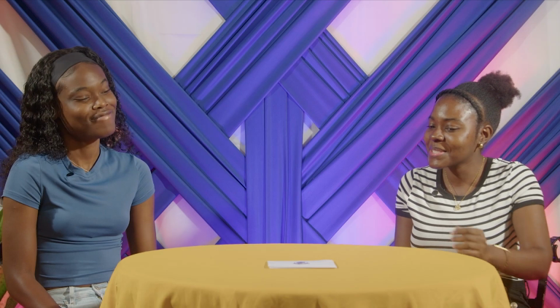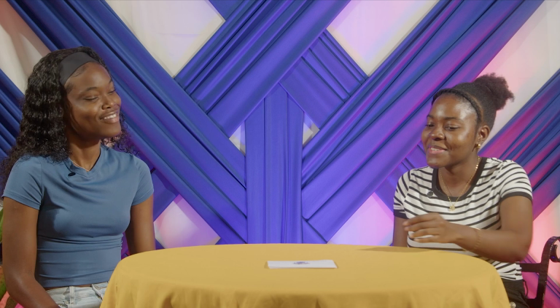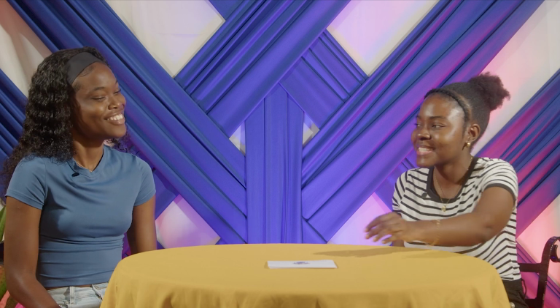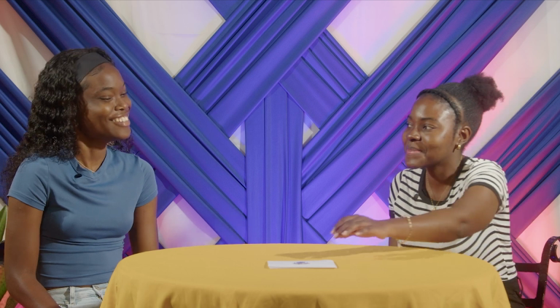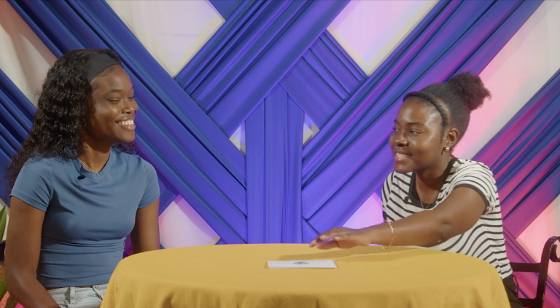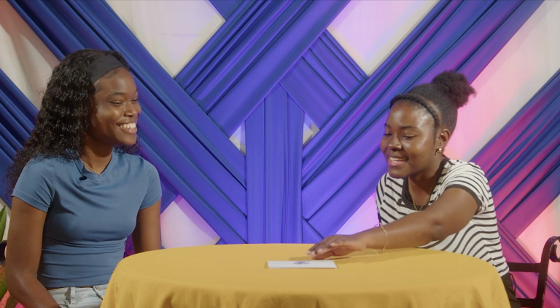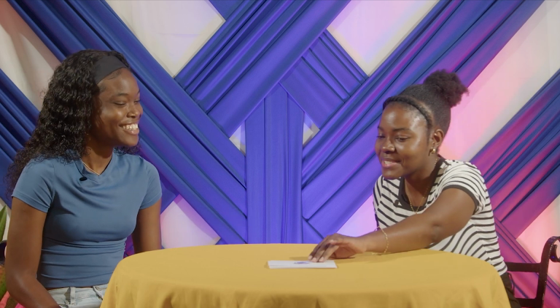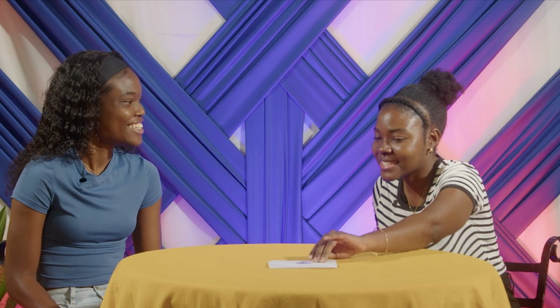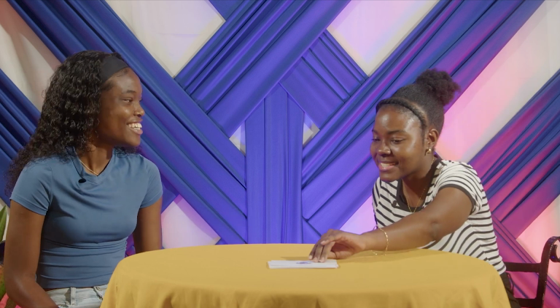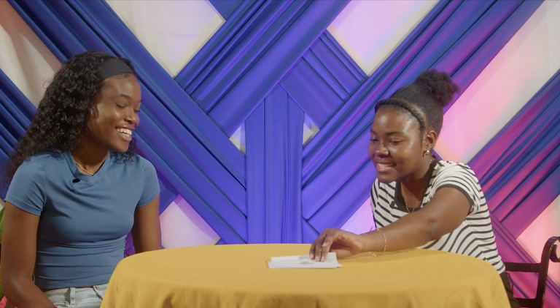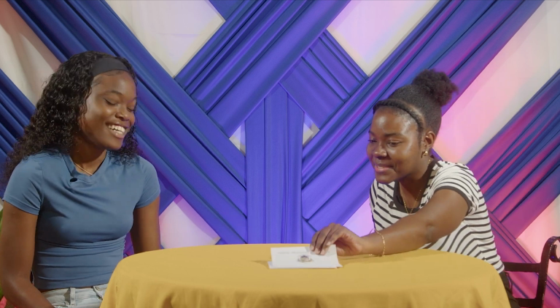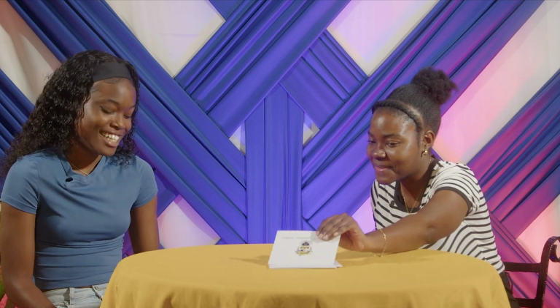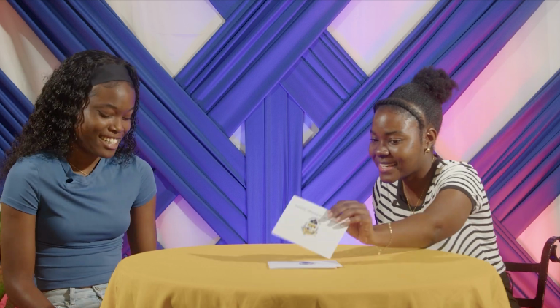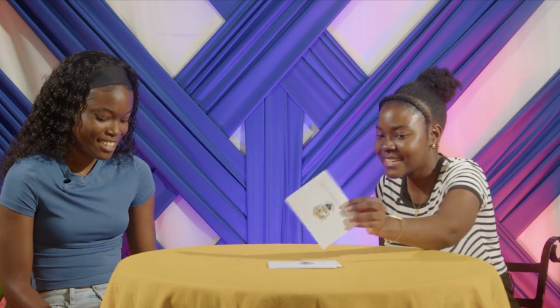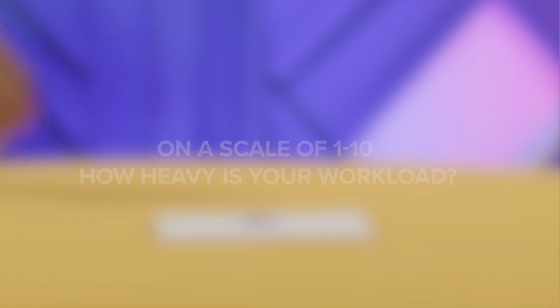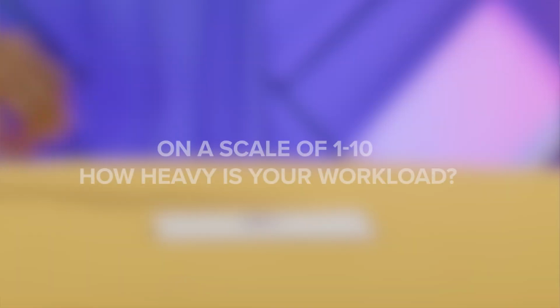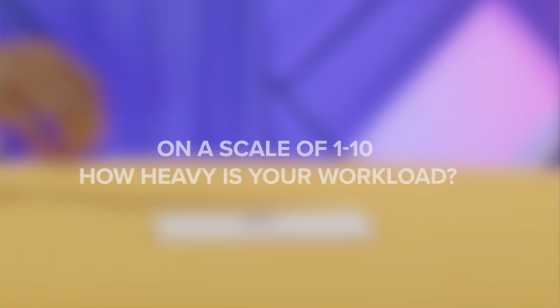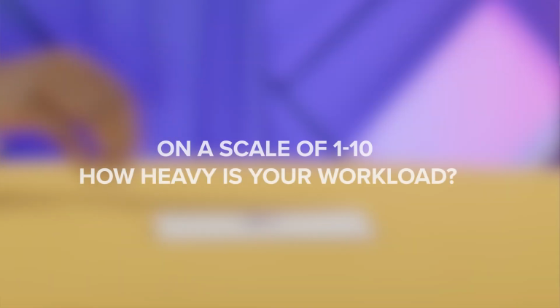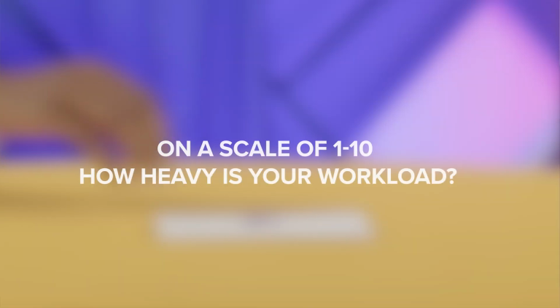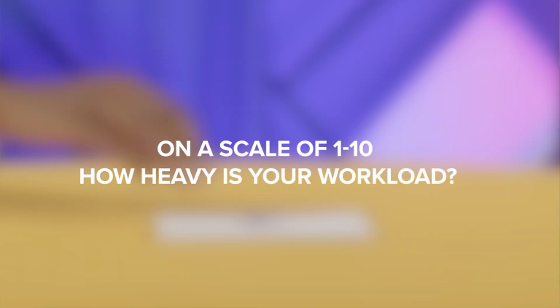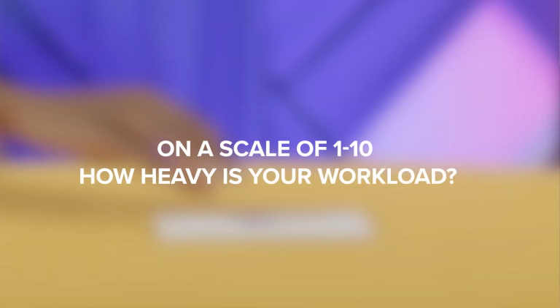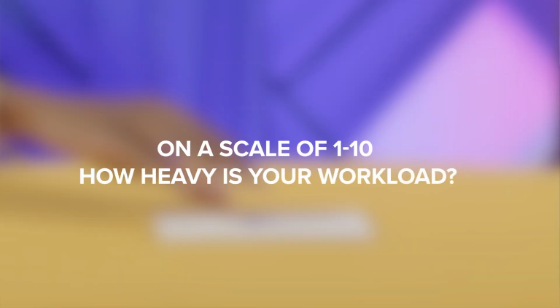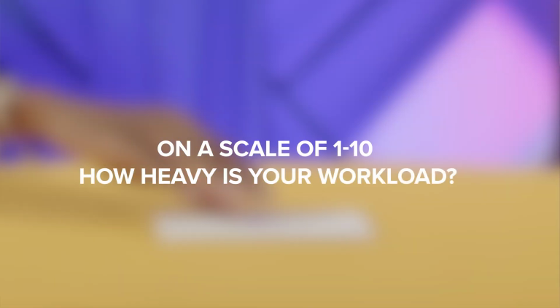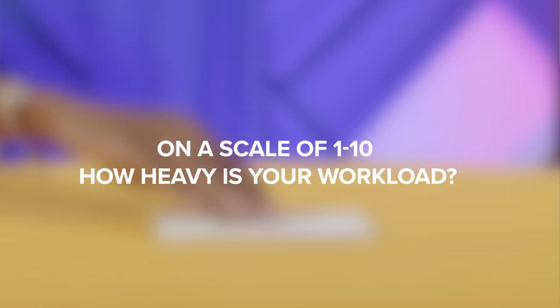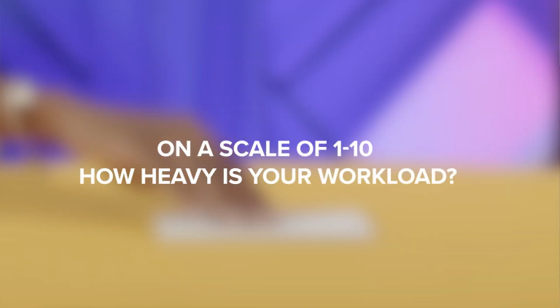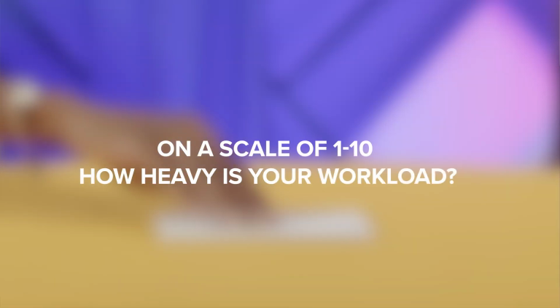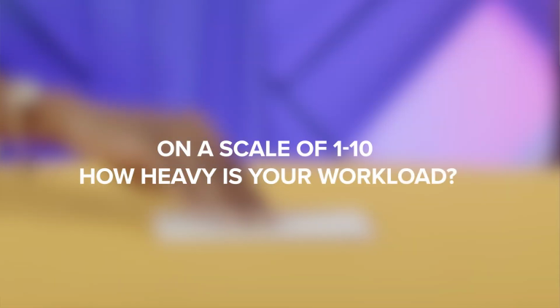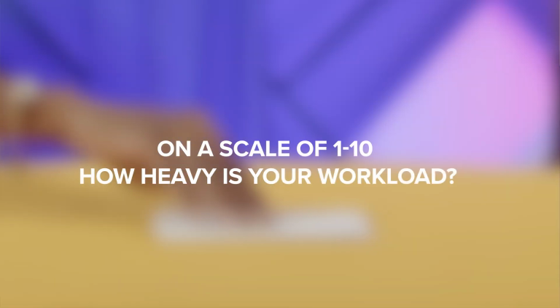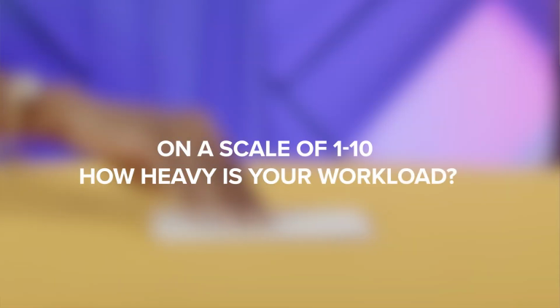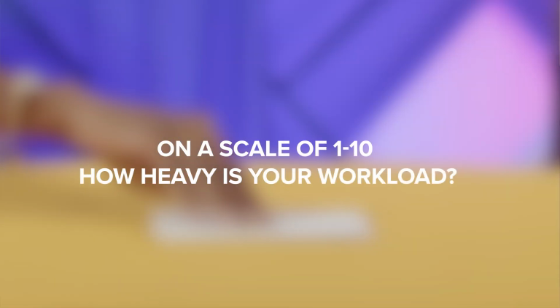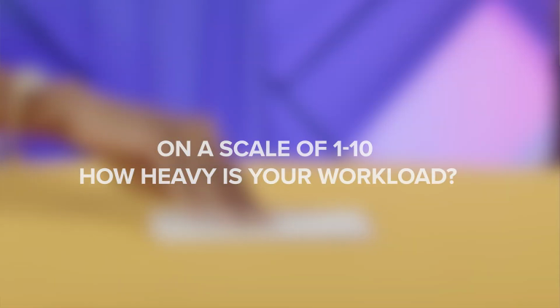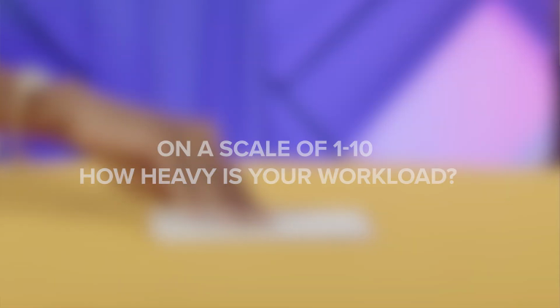So it's very similar to Actuarial Science so far. On a scale of one to ten, how heavy would you say your workload is?